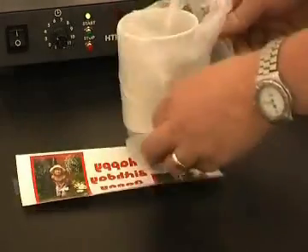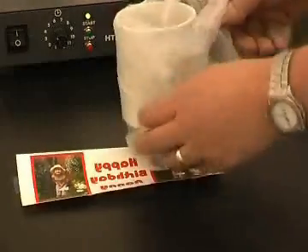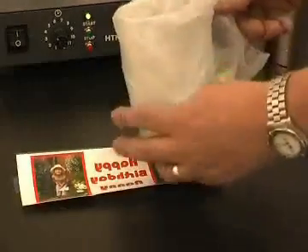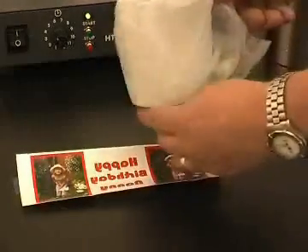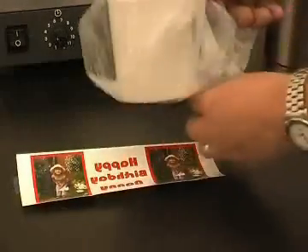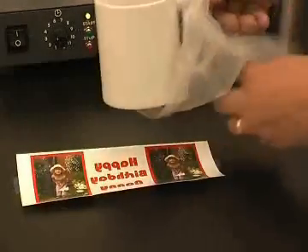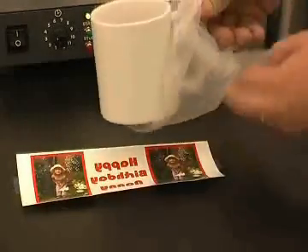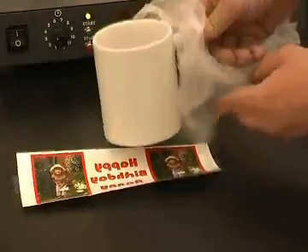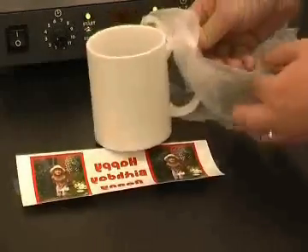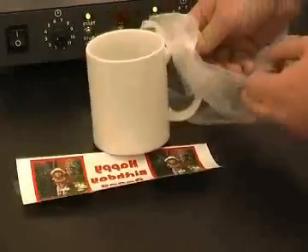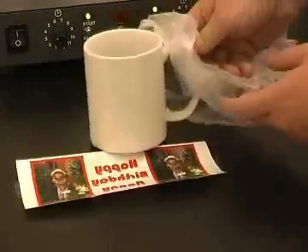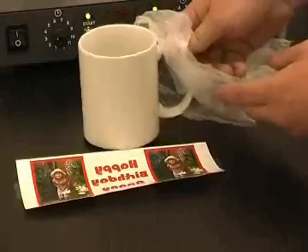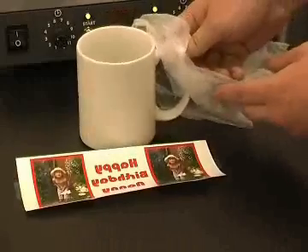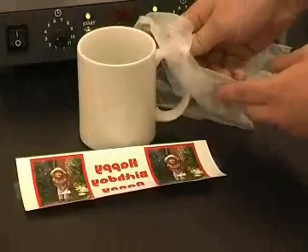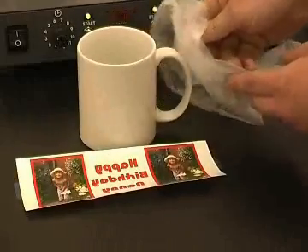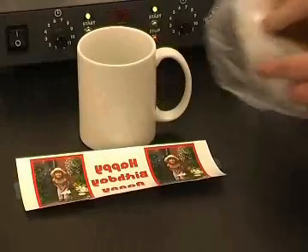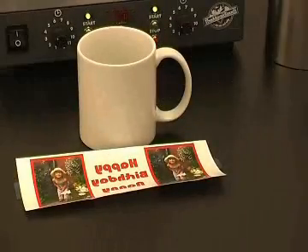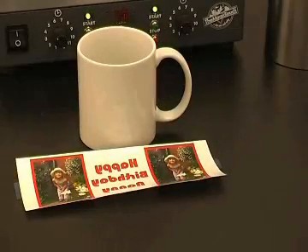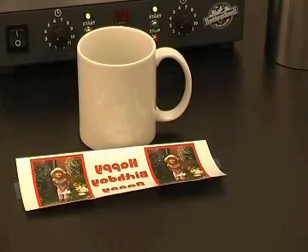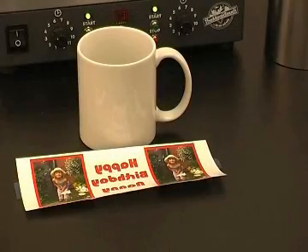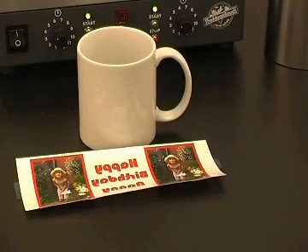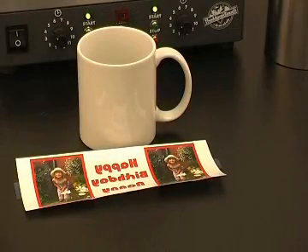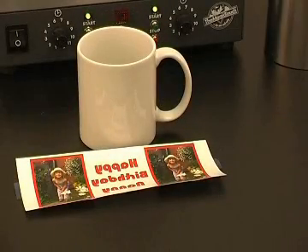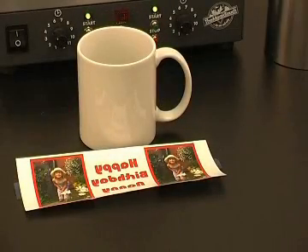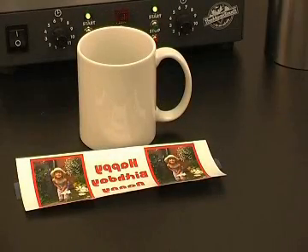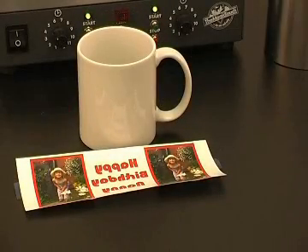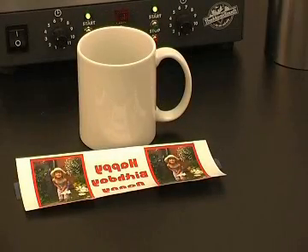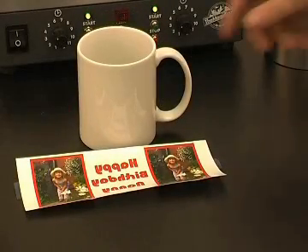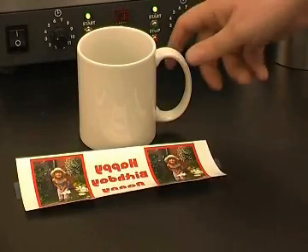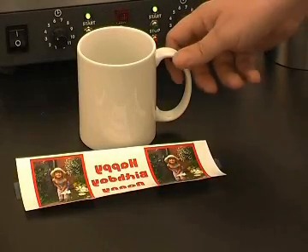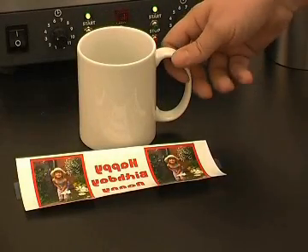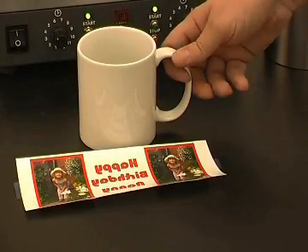Try to keep your mug in its bag until ready to use. Also, try not to handle the surface of the mug.